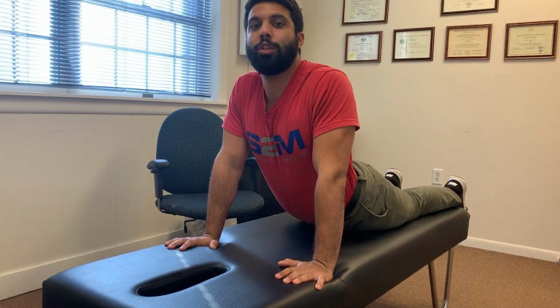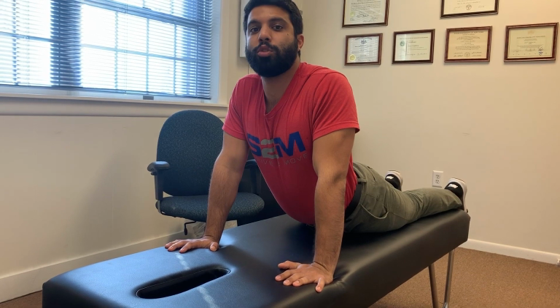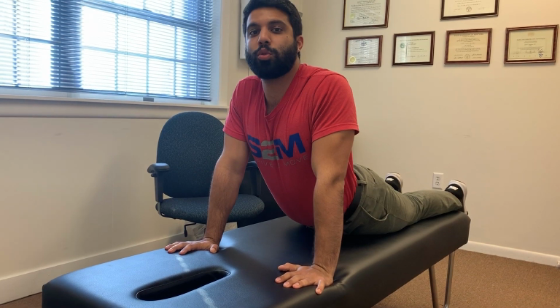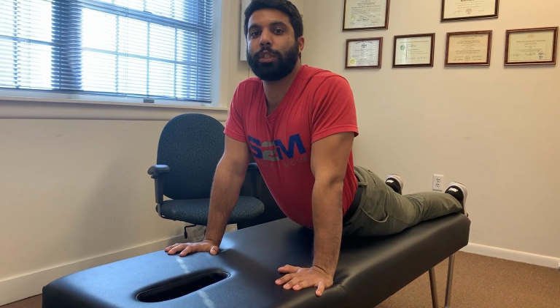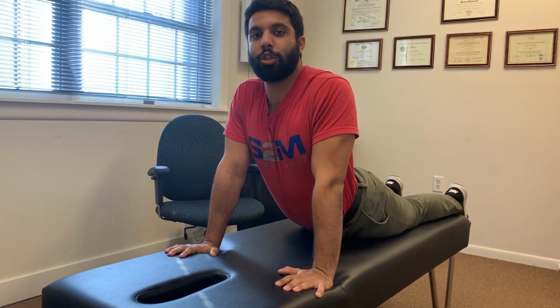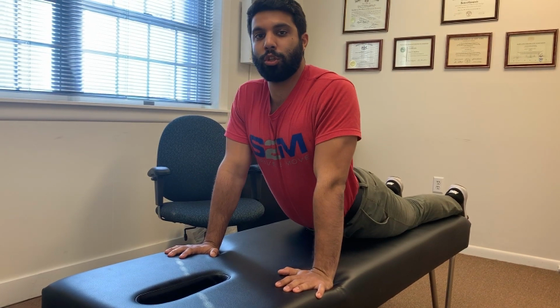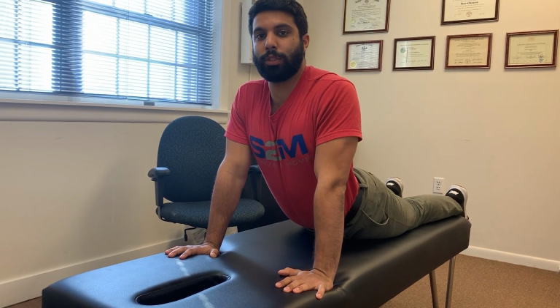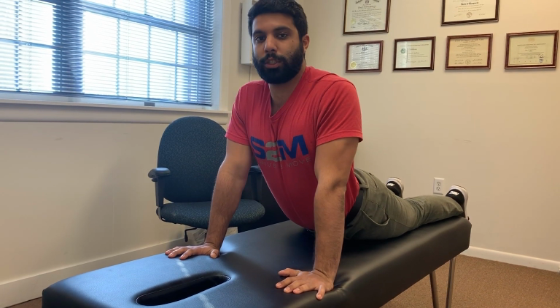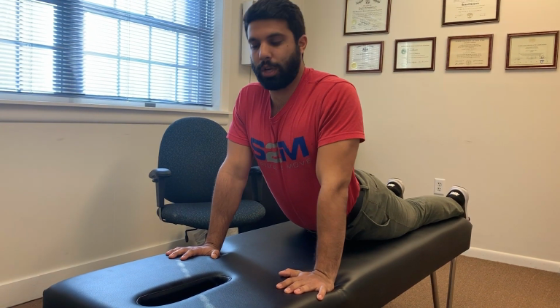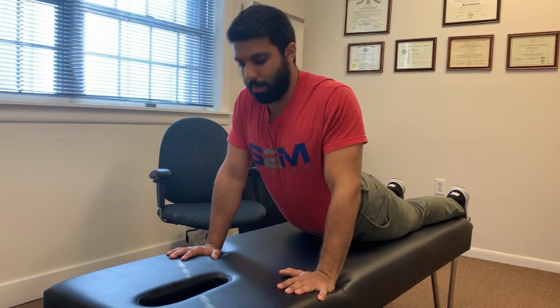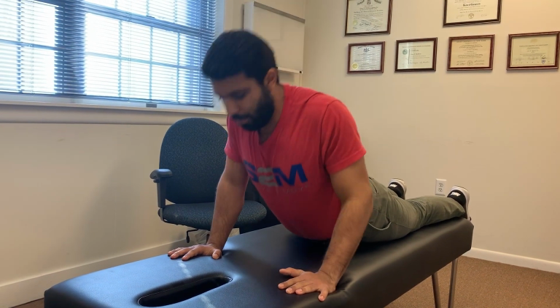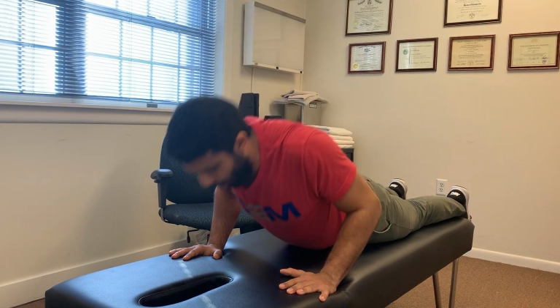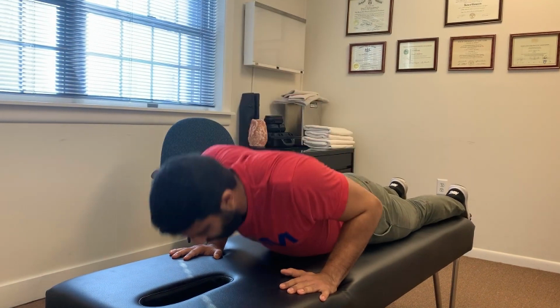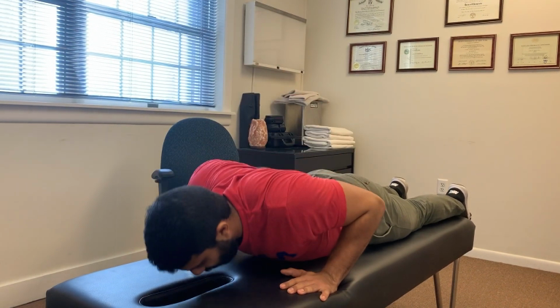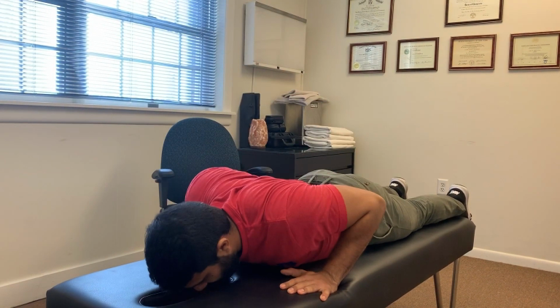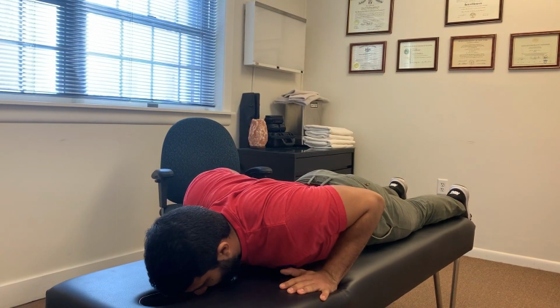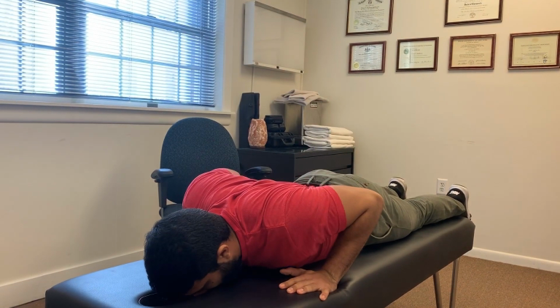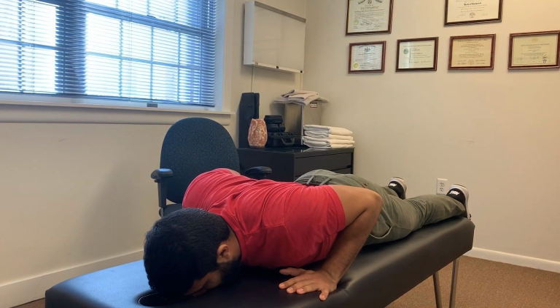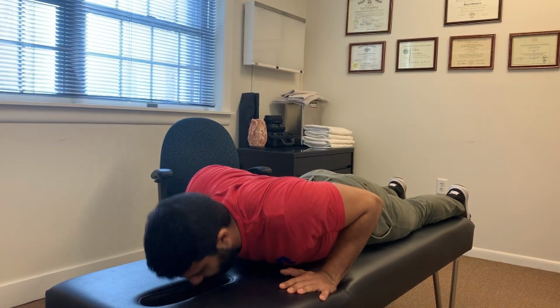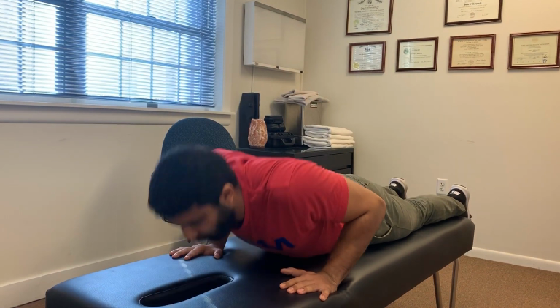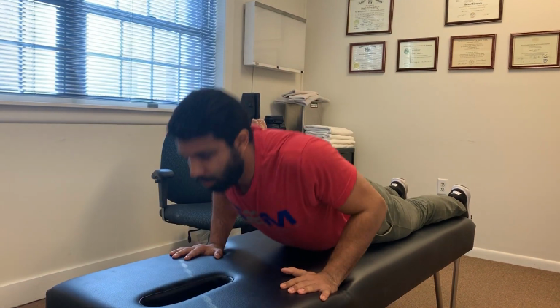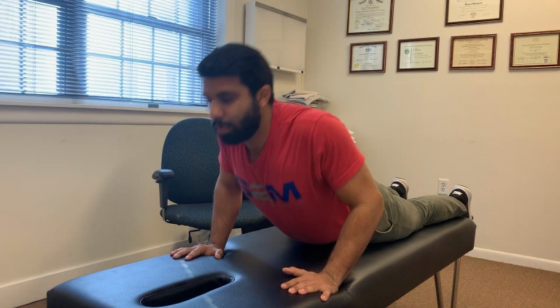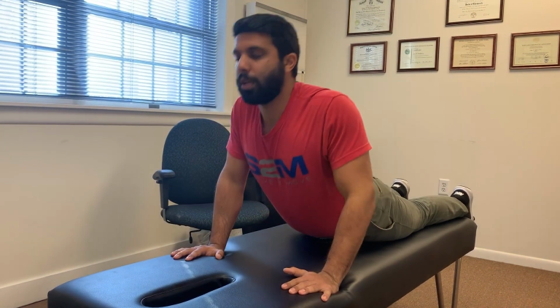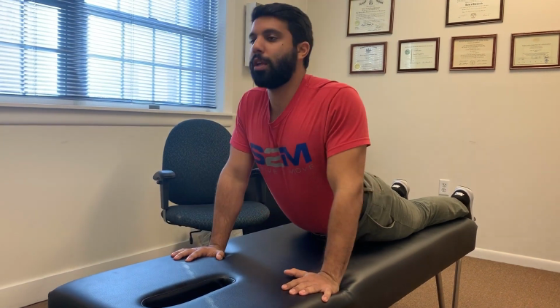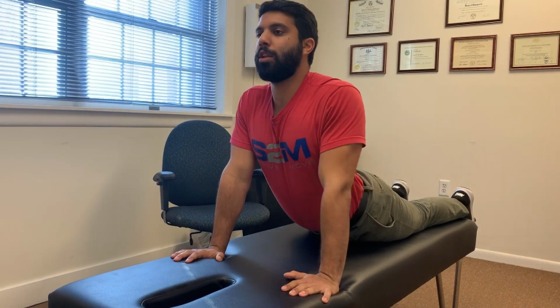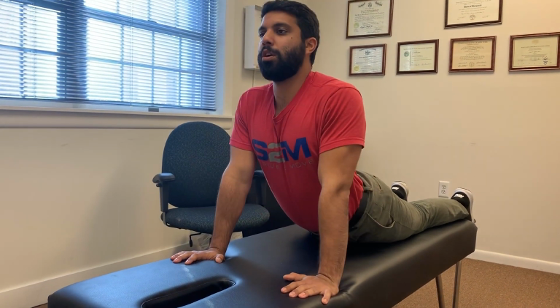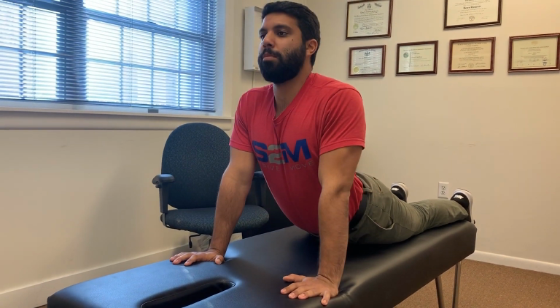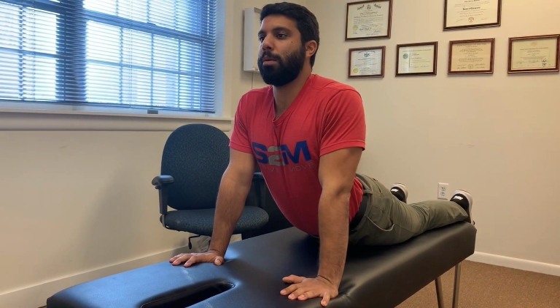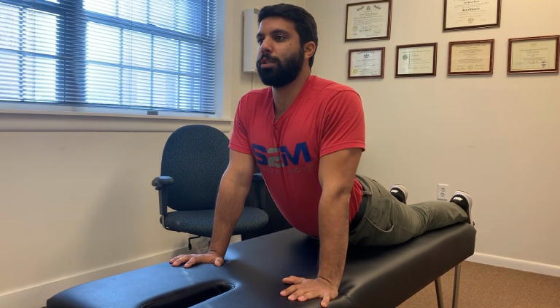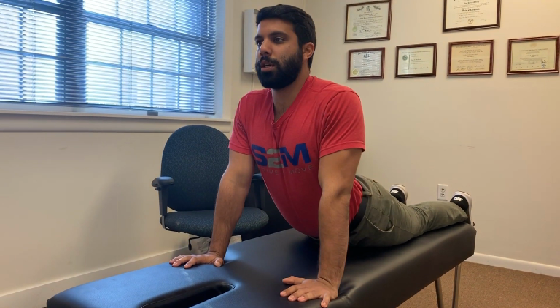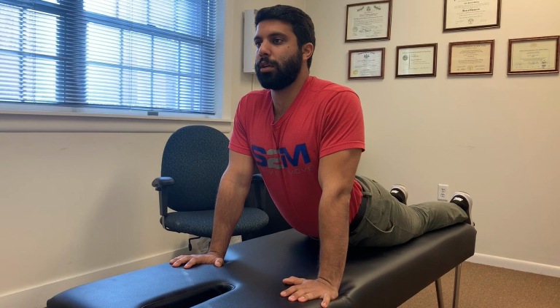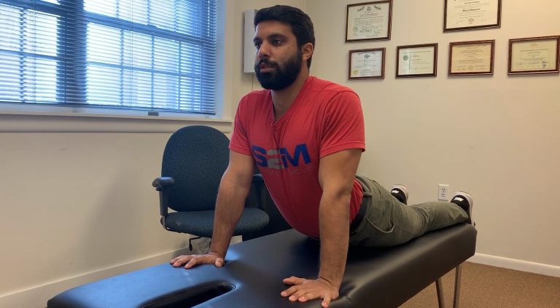Don't squeeze your glutes as you come up. You go down, and then you come up, just like this.